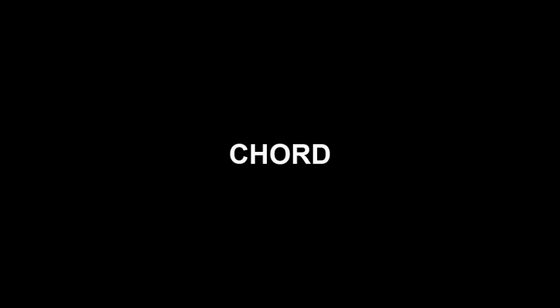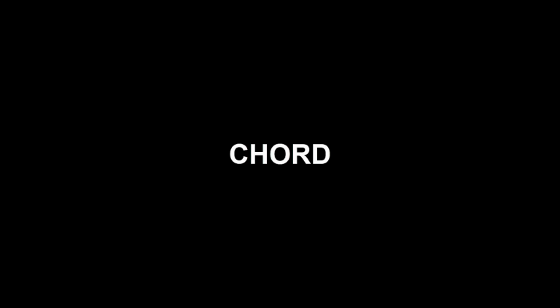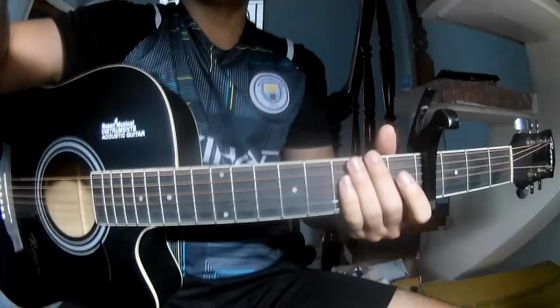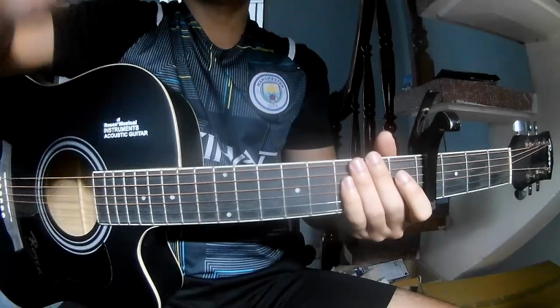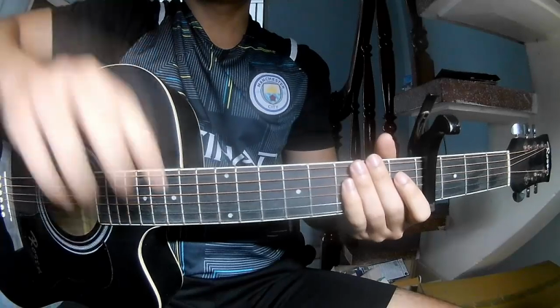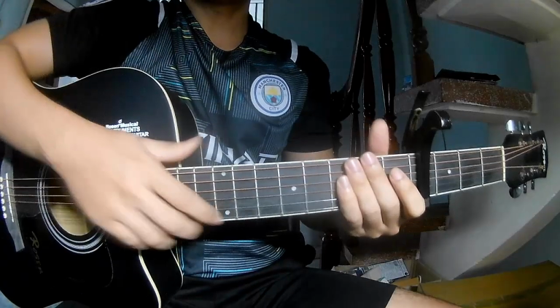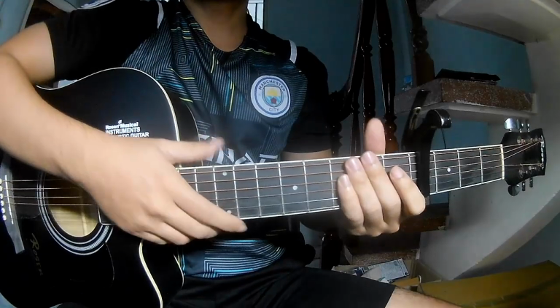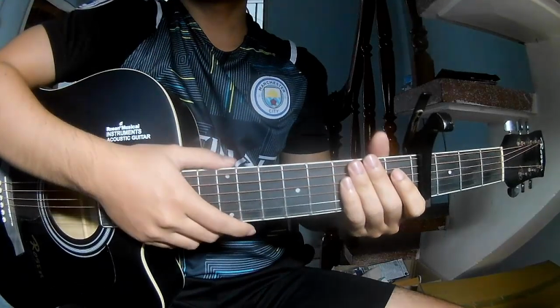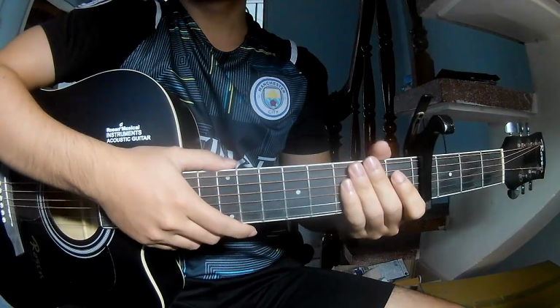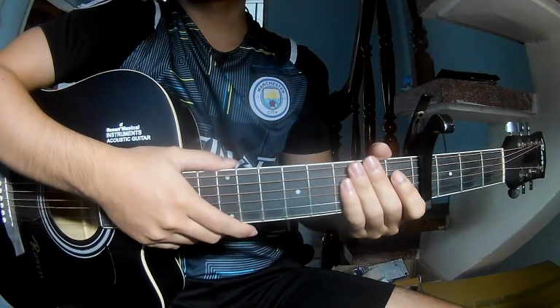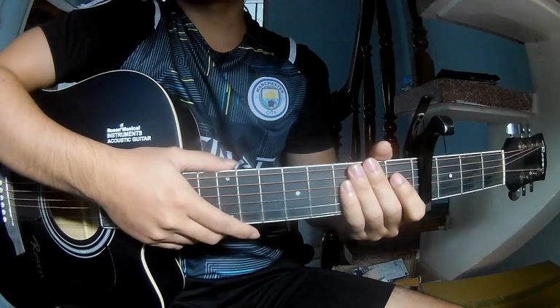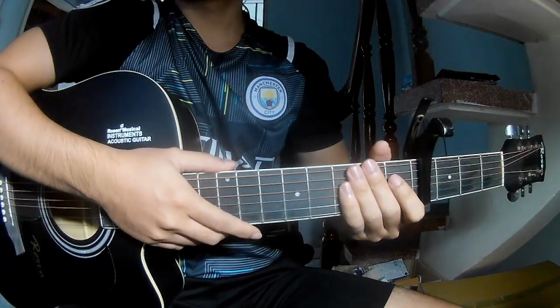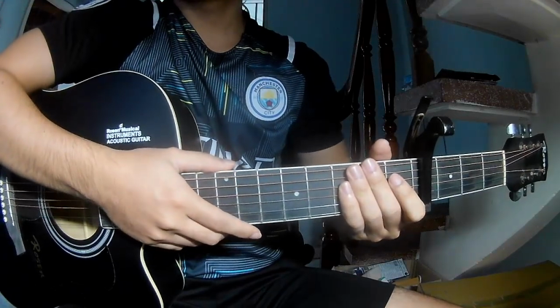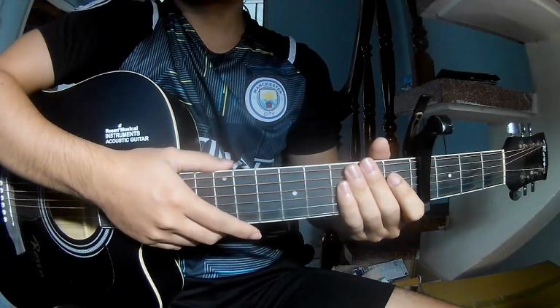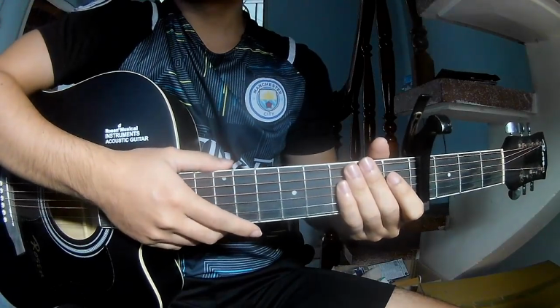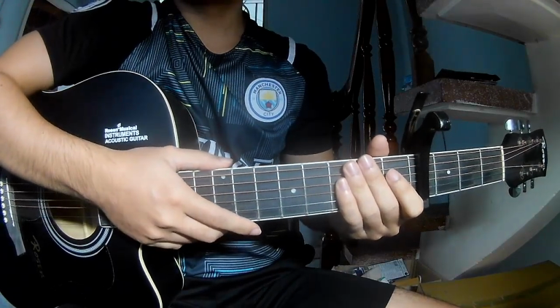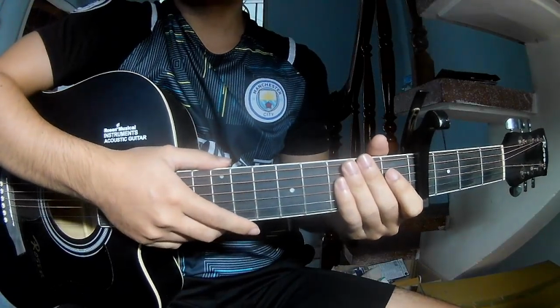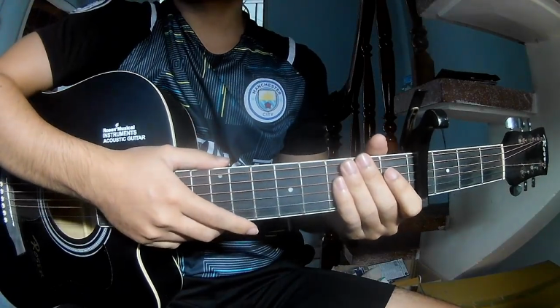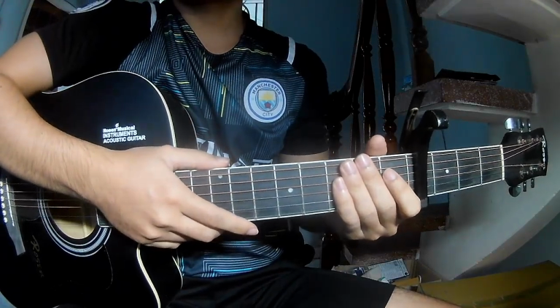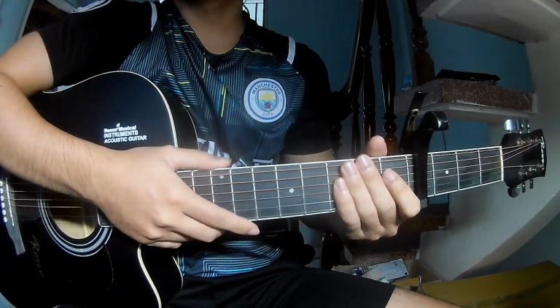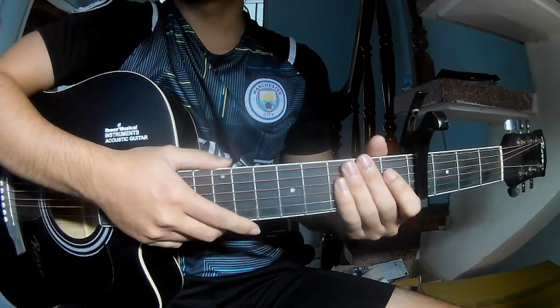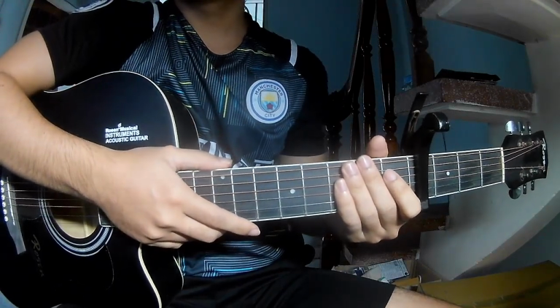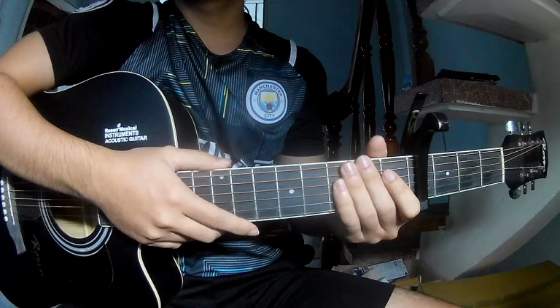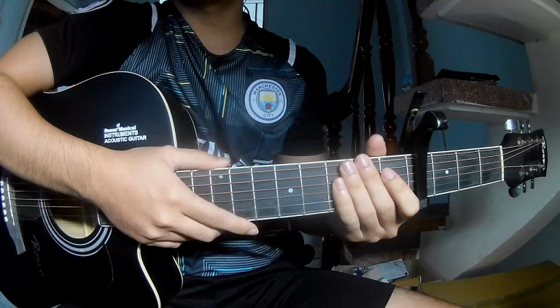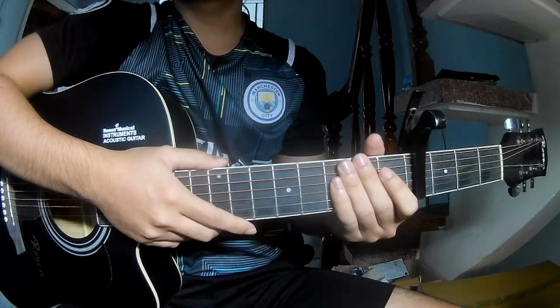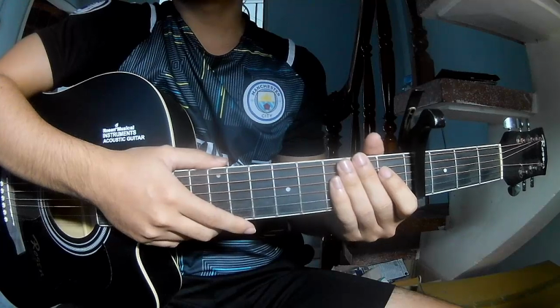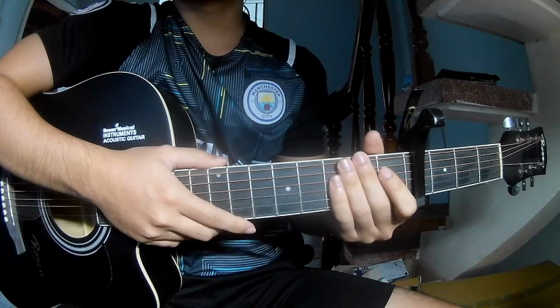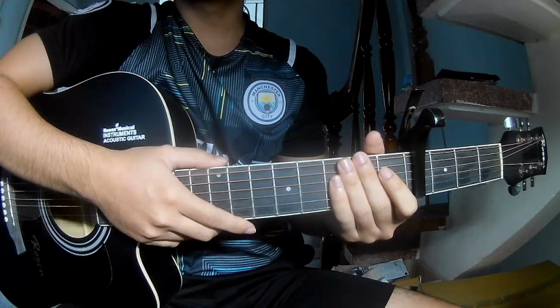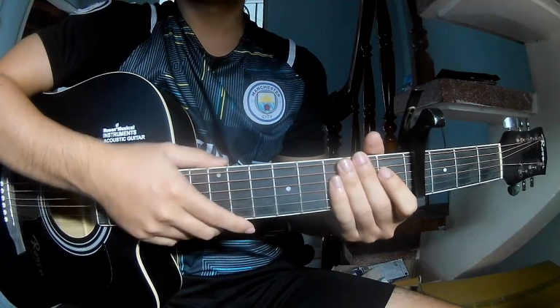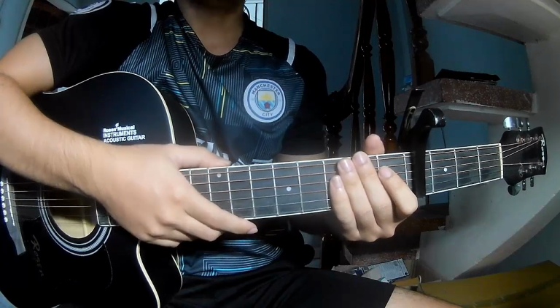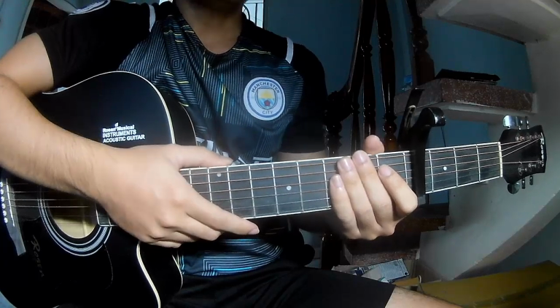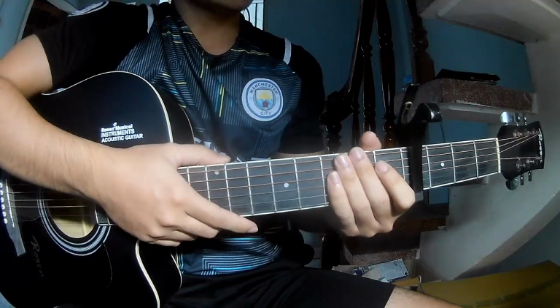Hi everyone, today we see how to play the last night's long lead by George Barty.